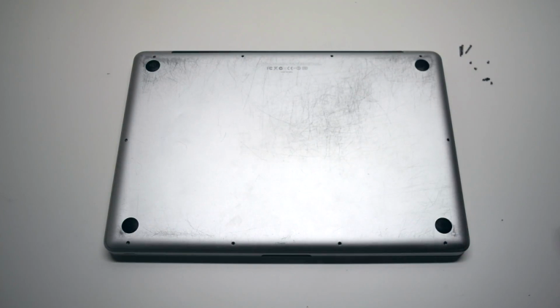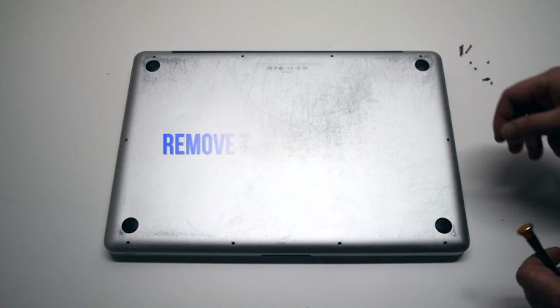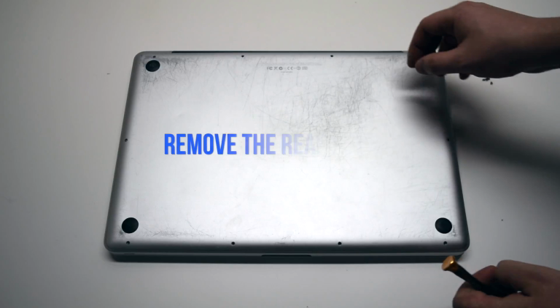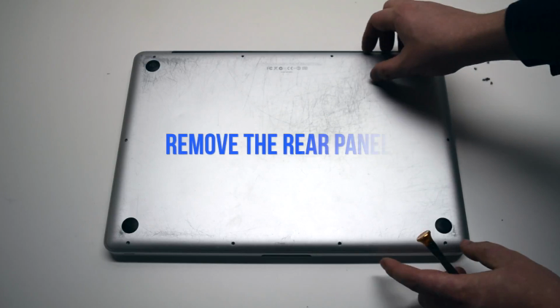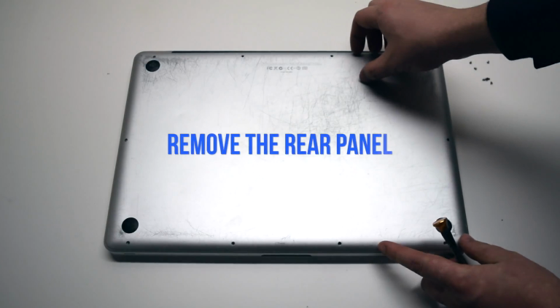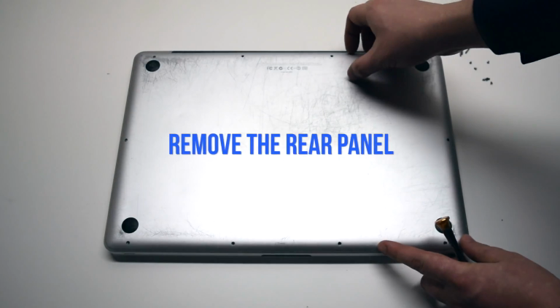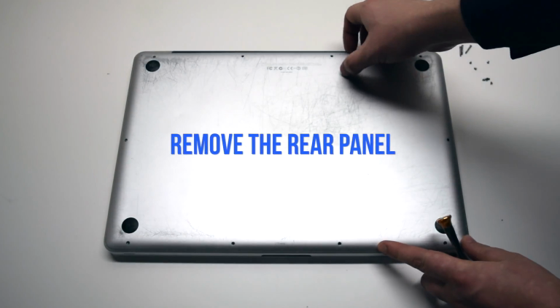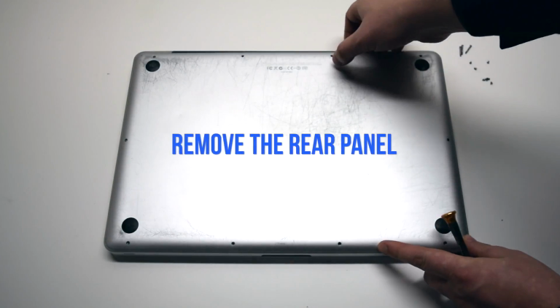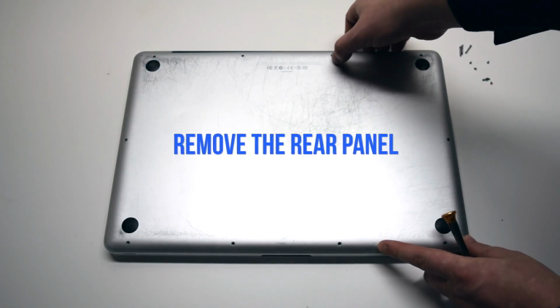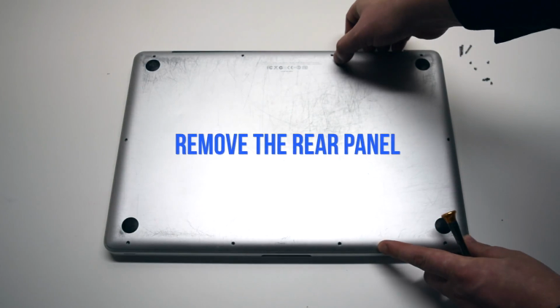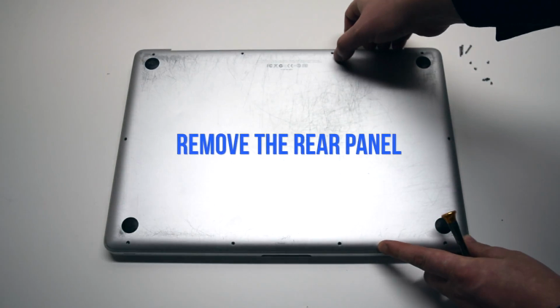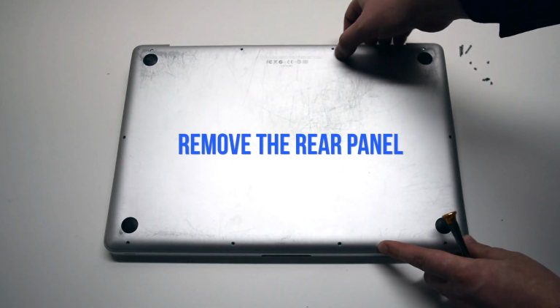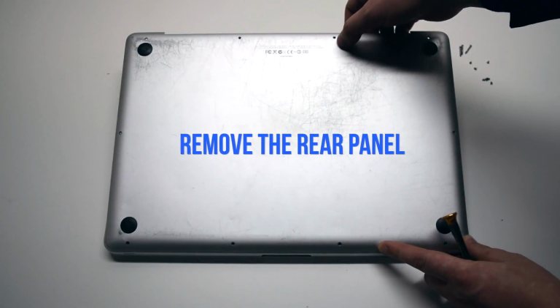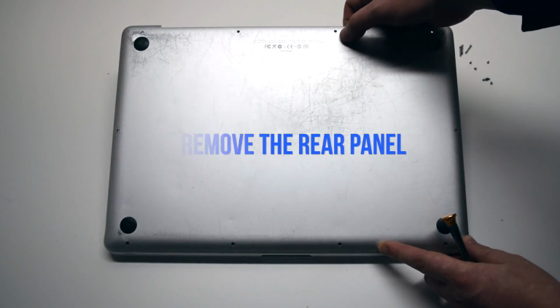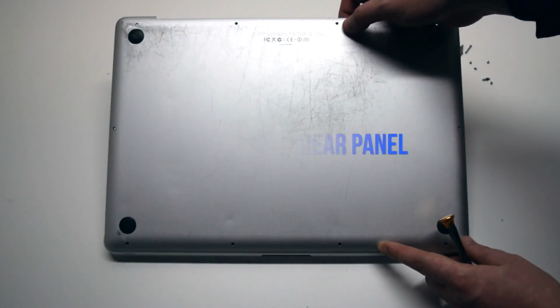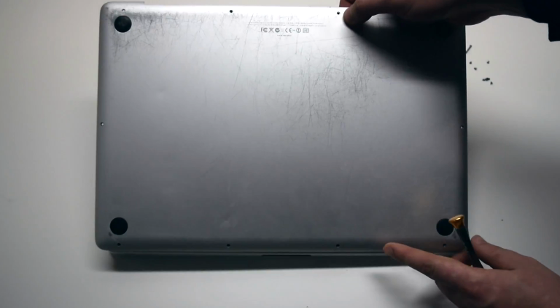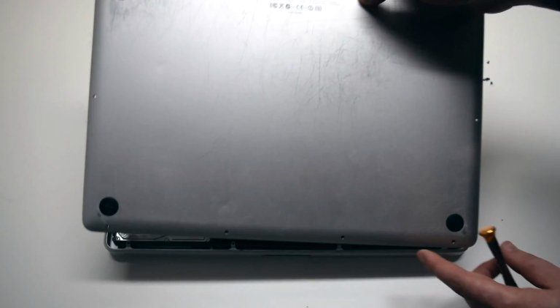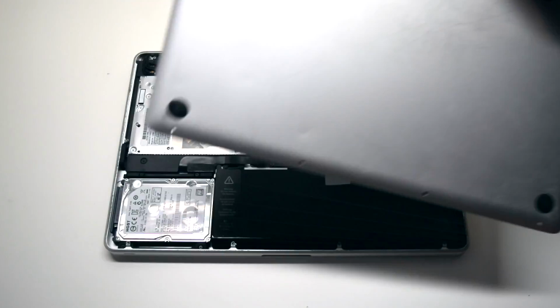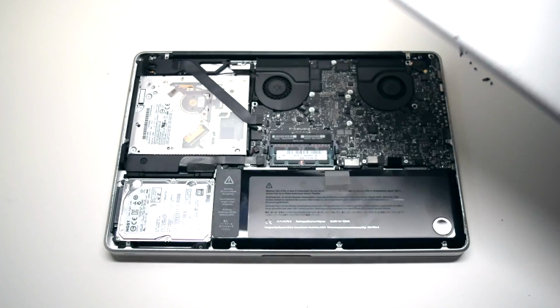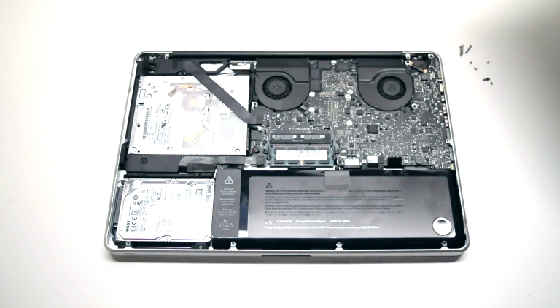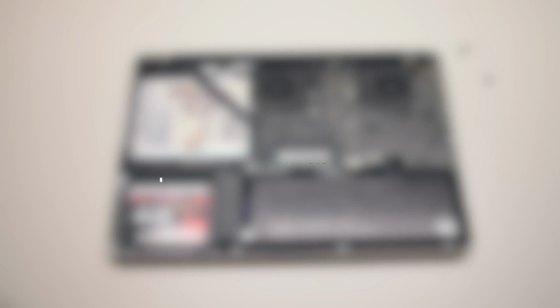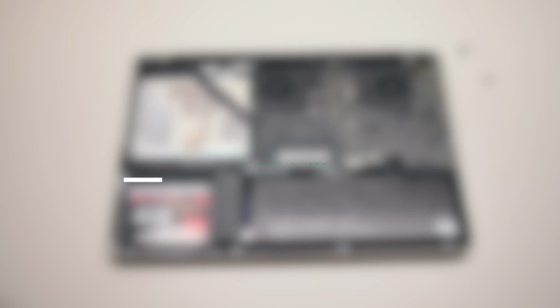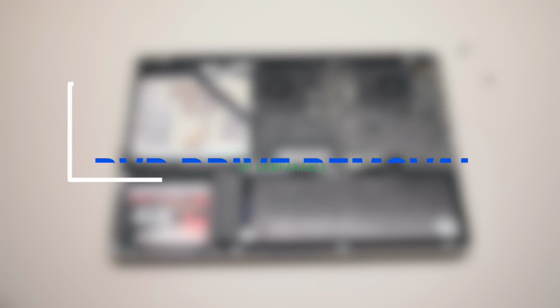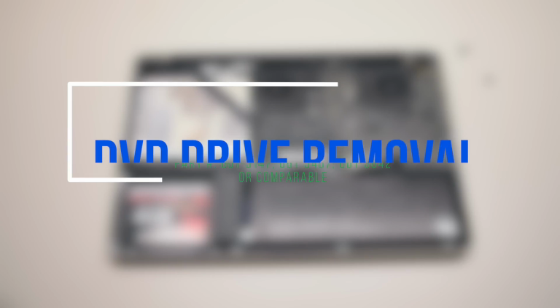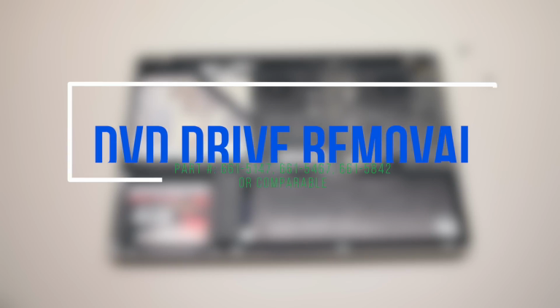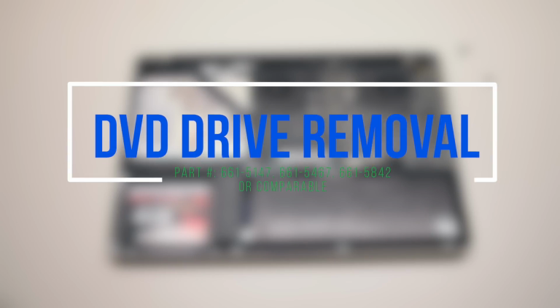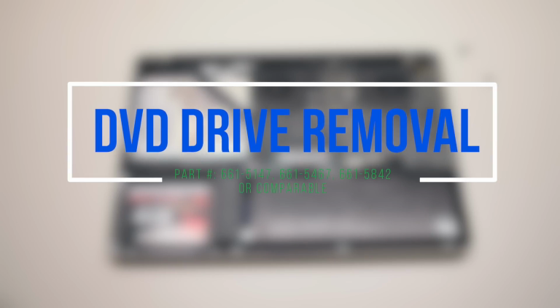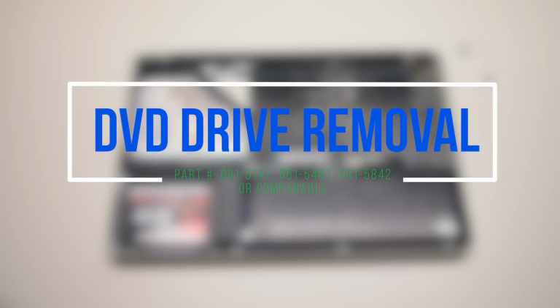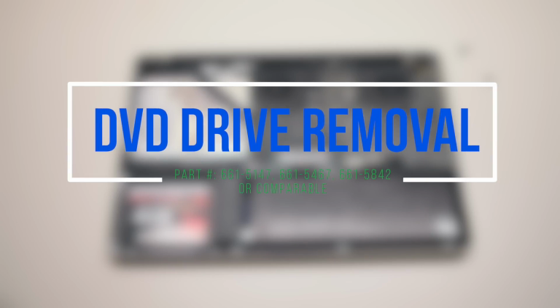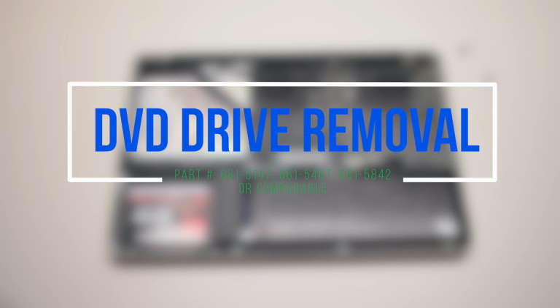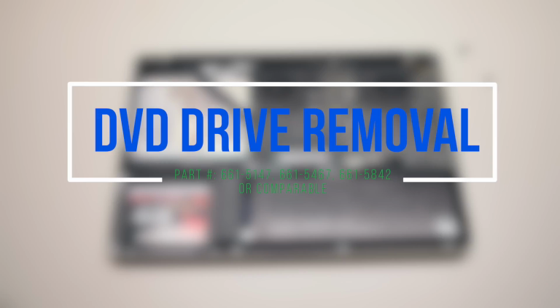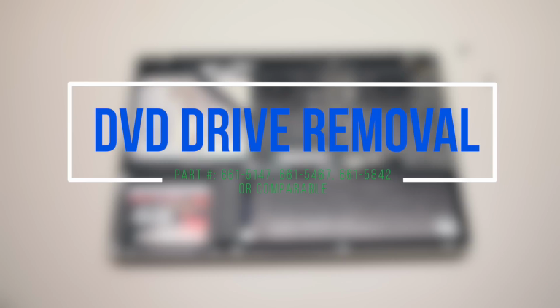Go ahead and remove the rear panel cover. DVD drive removal.